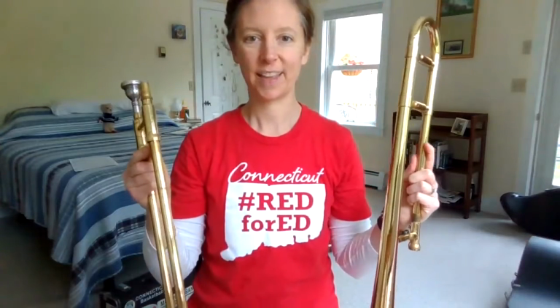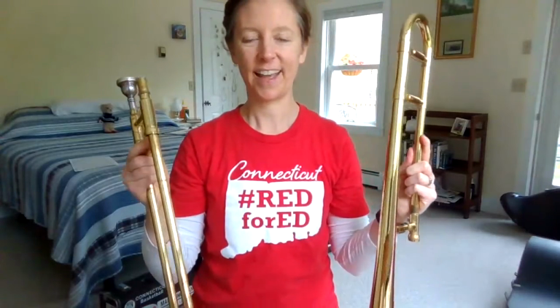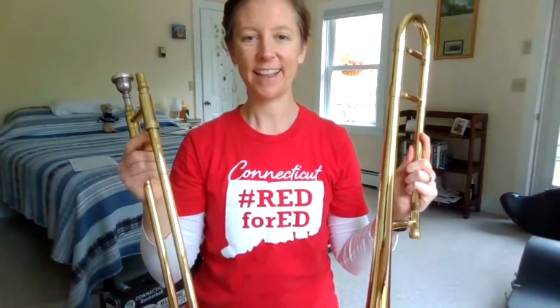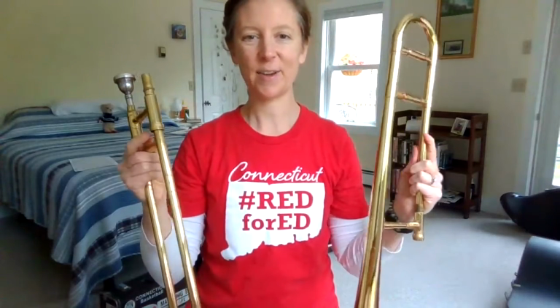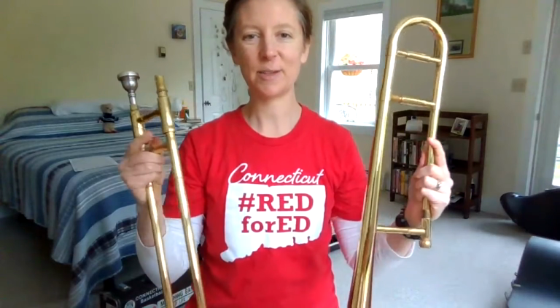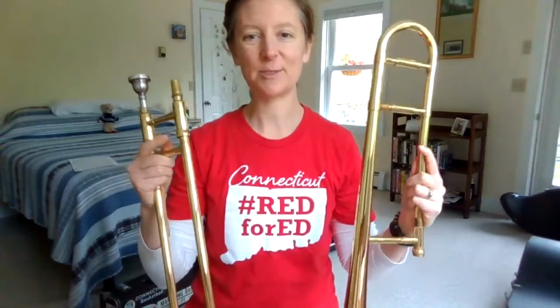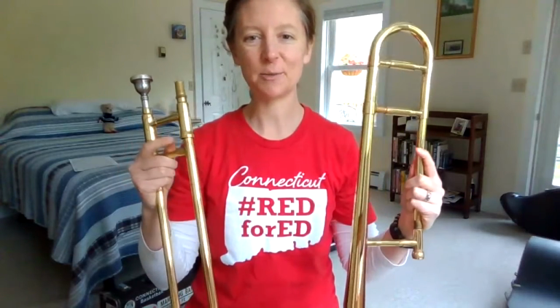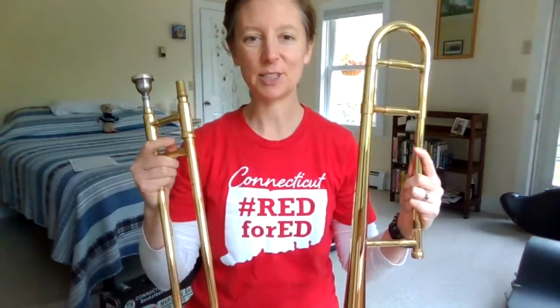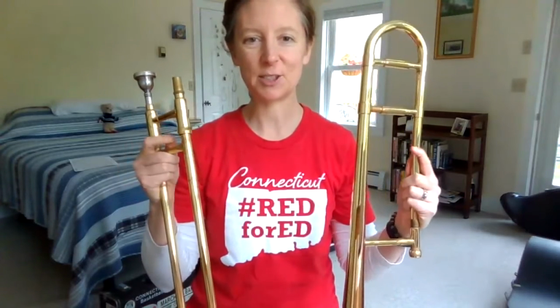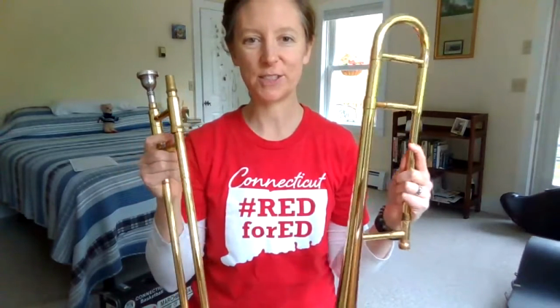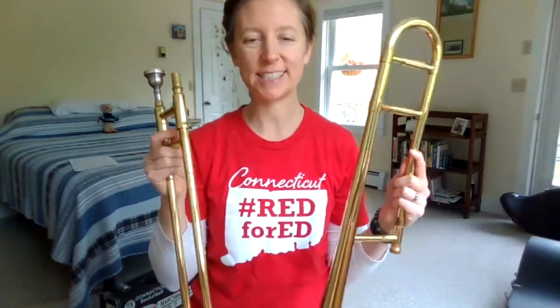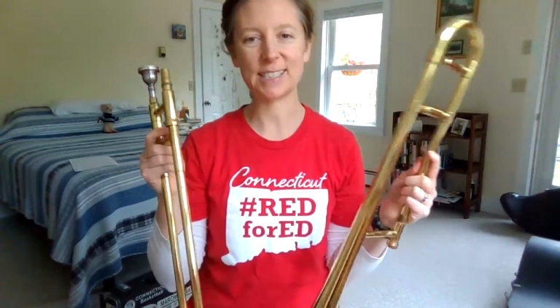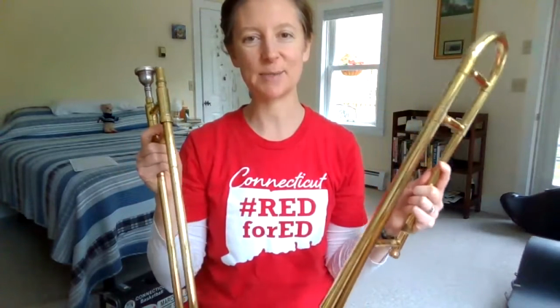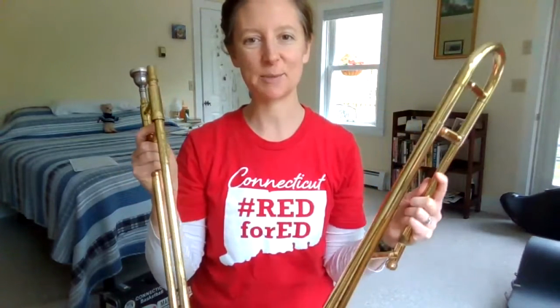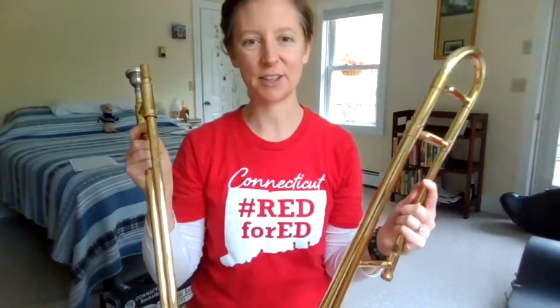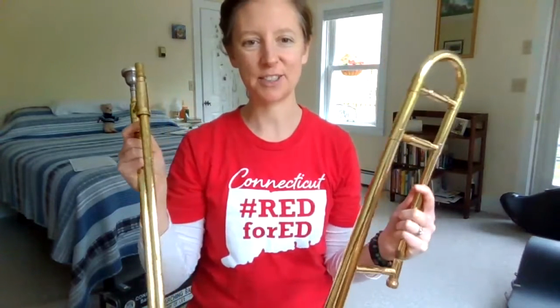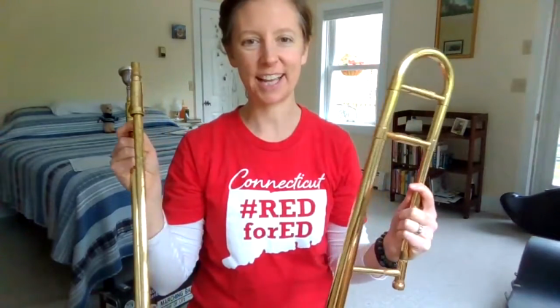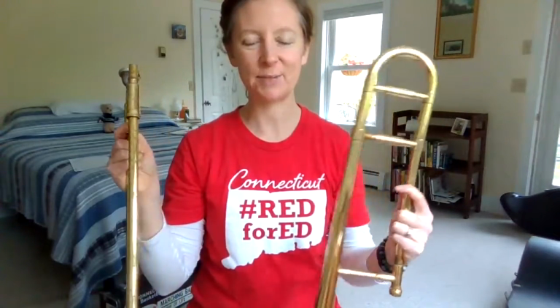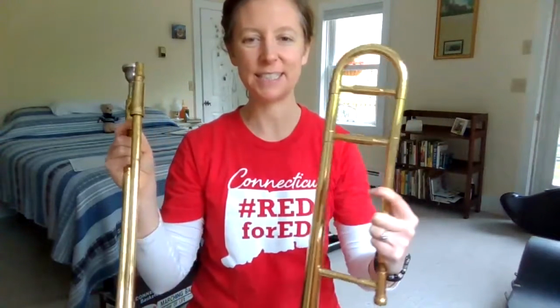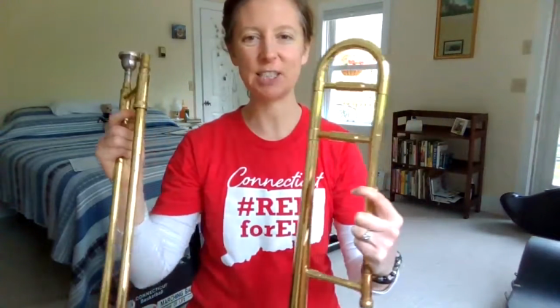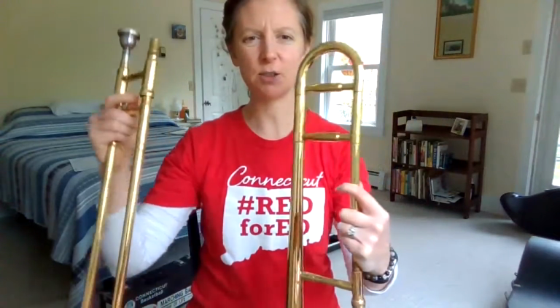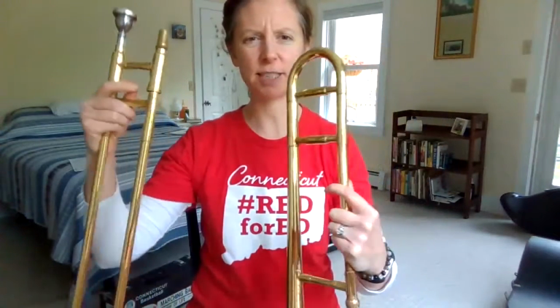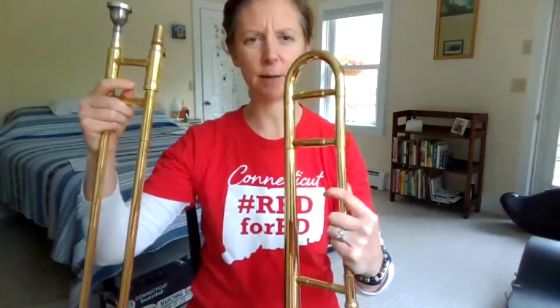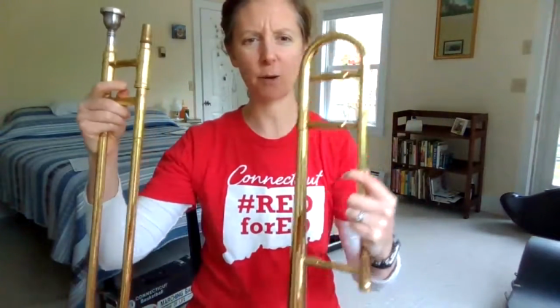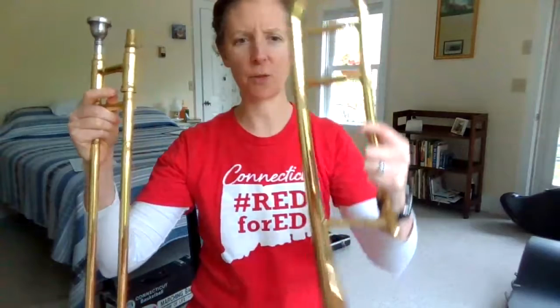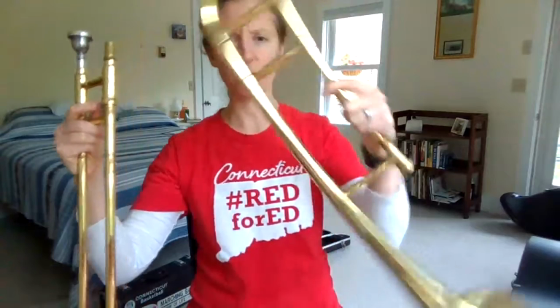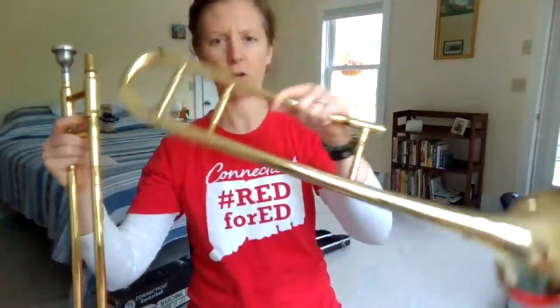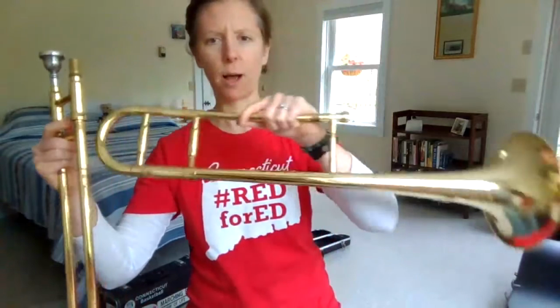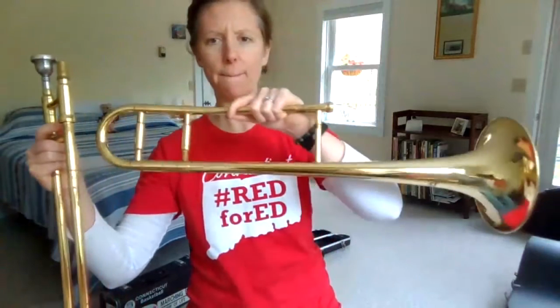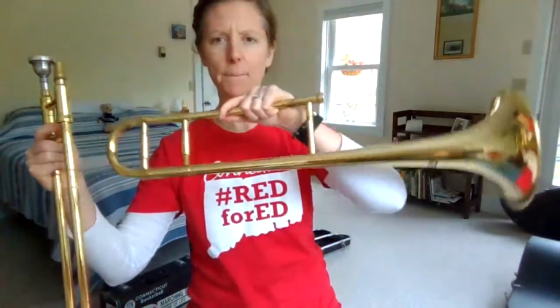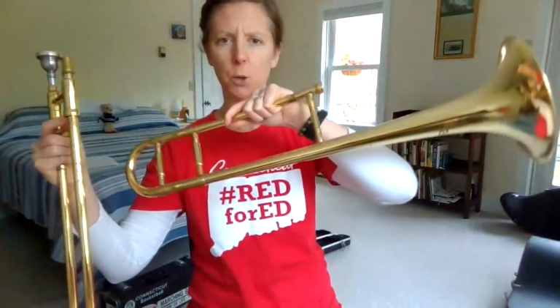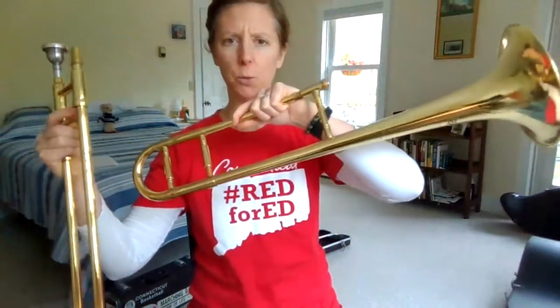Hey there Mansfield Music students, it's Ms. Smollage again. I'm going to teach you today about the trombone.